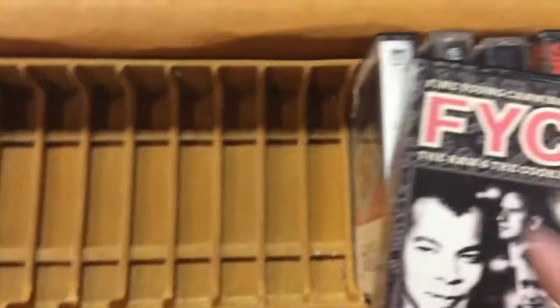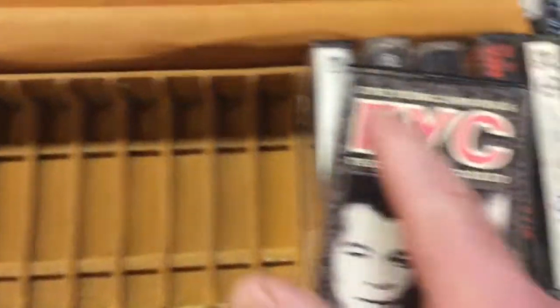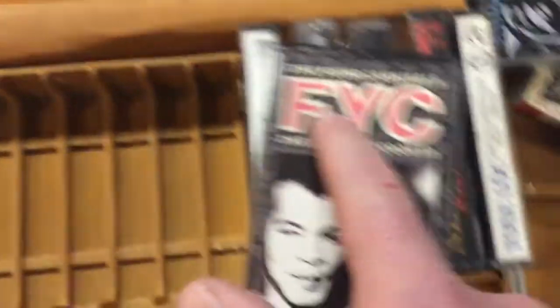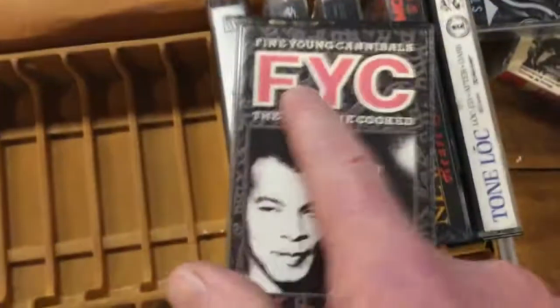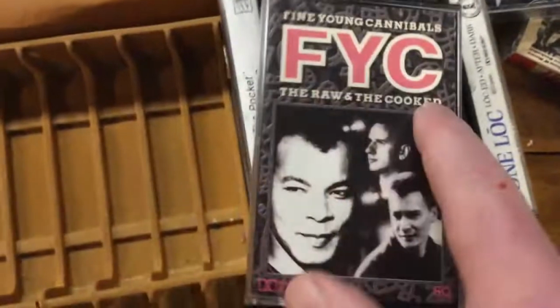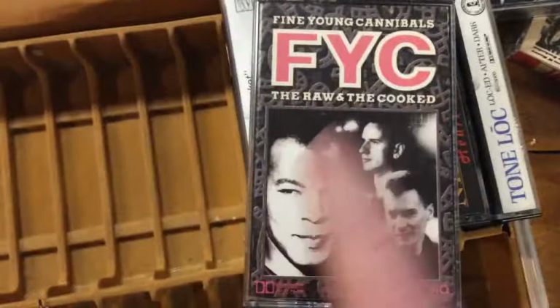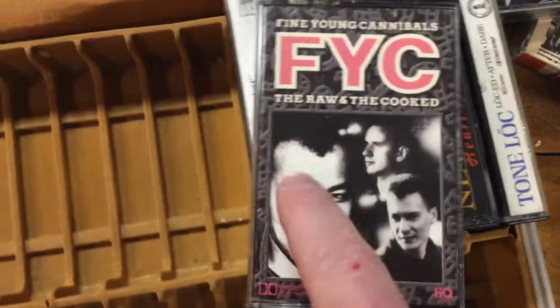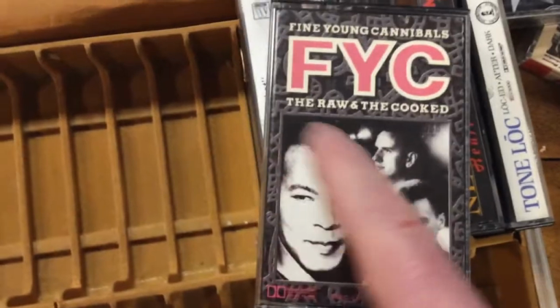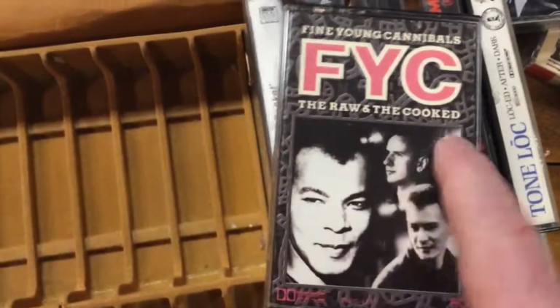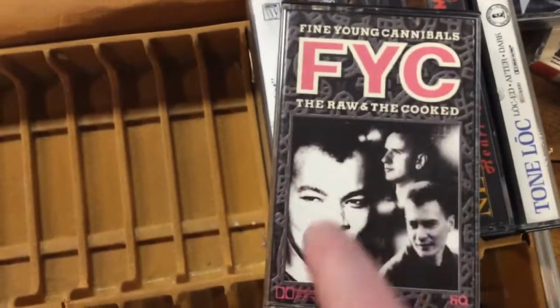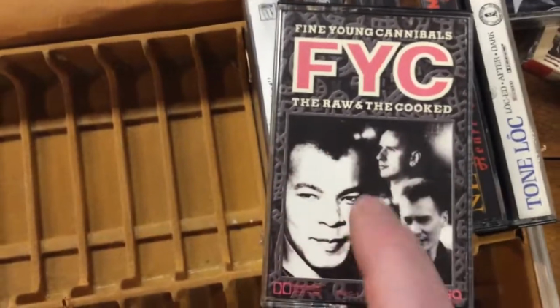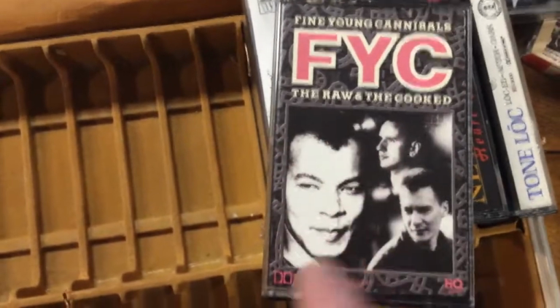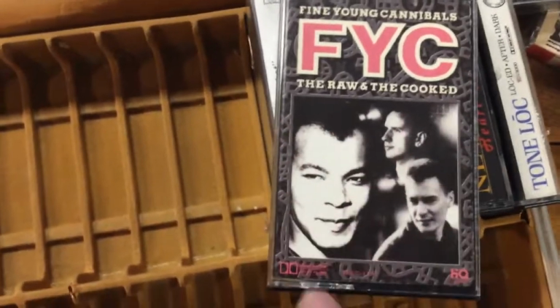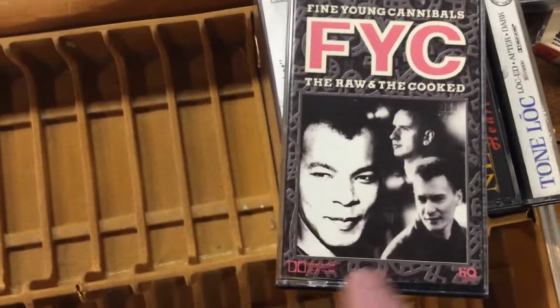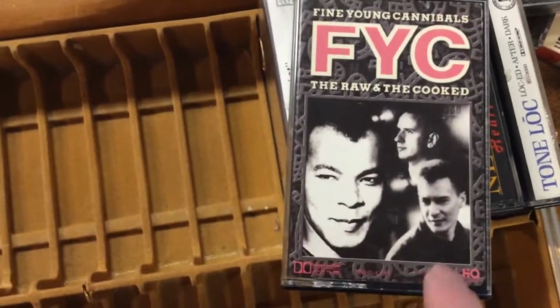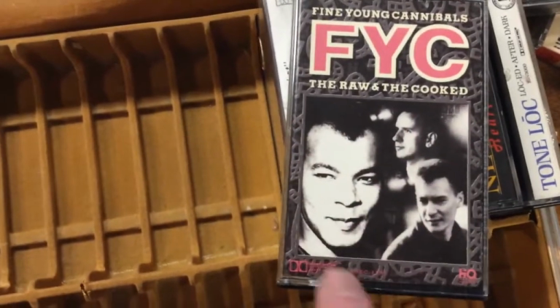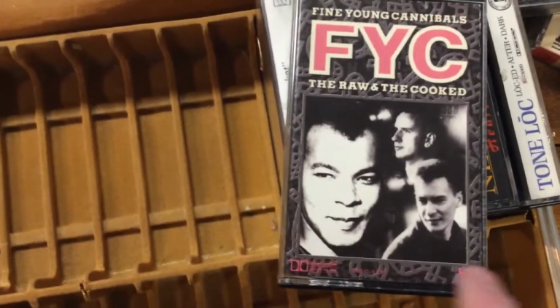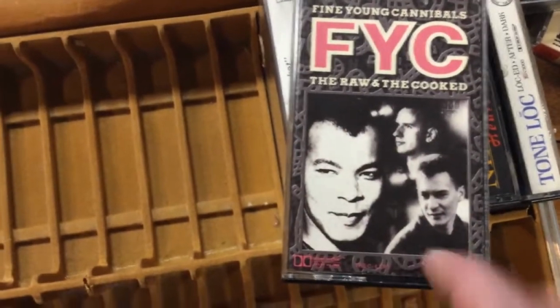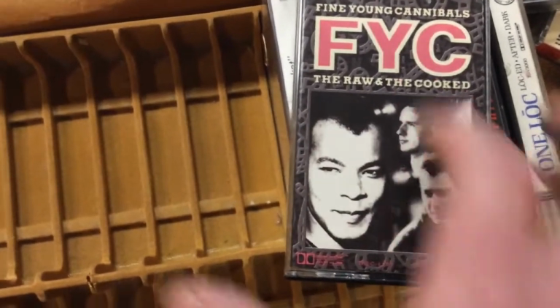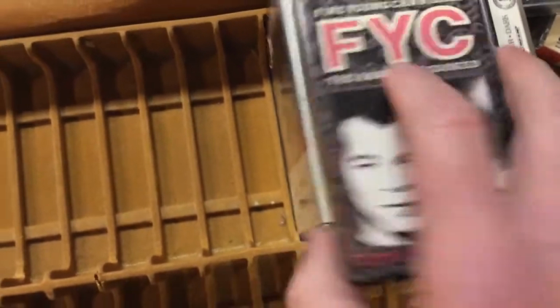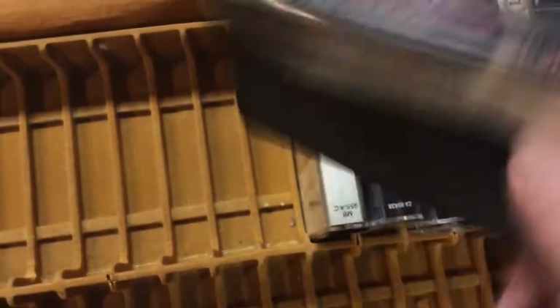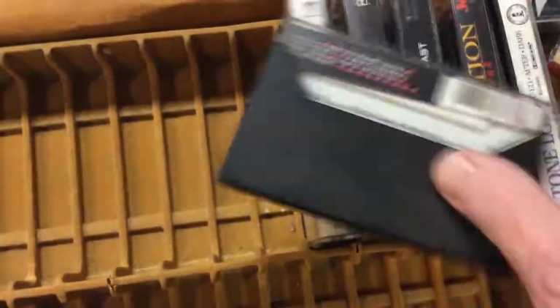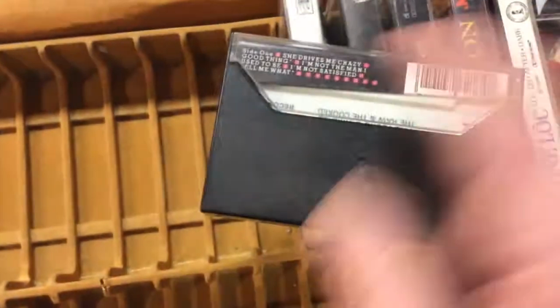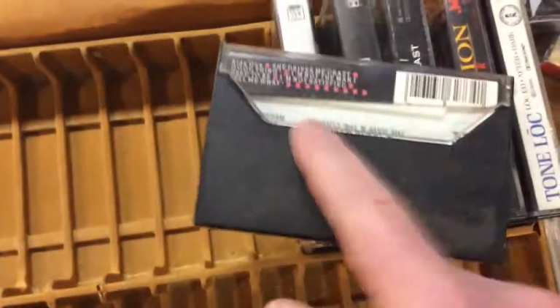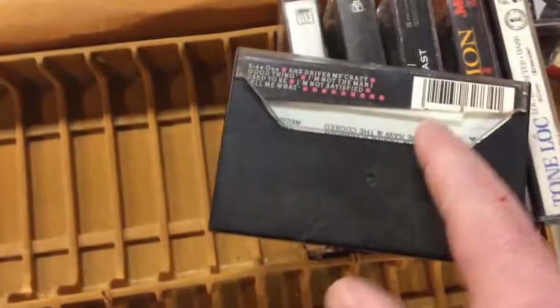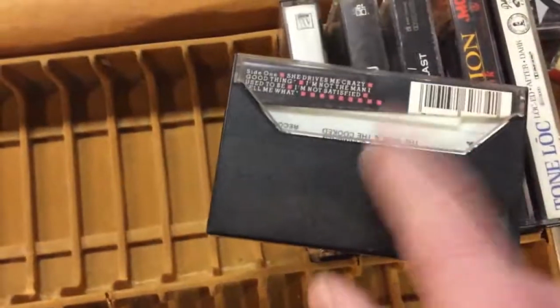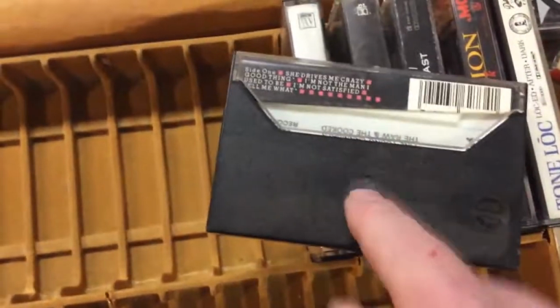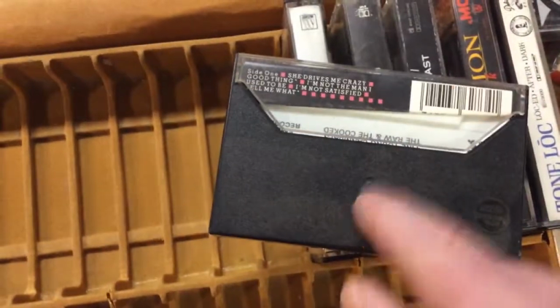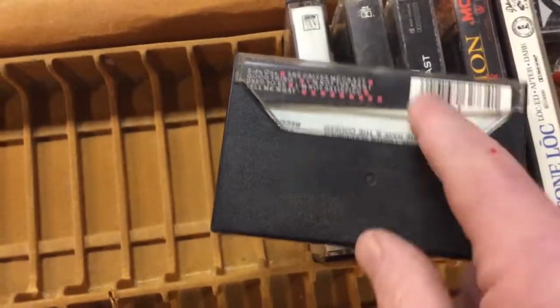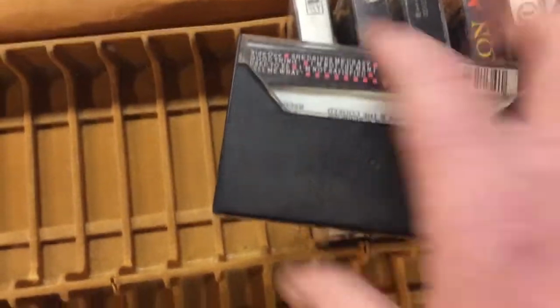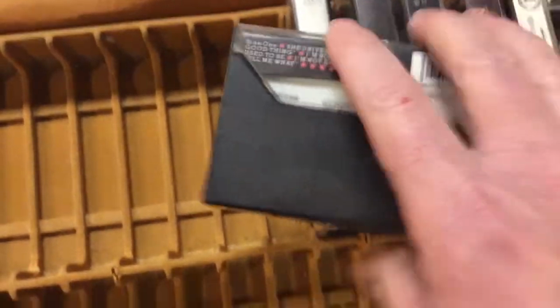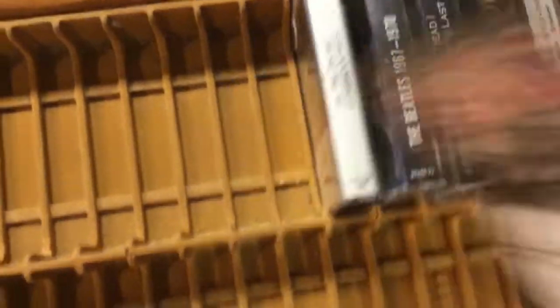Fine Young Cannibals — She Drives Me Crazy, that was their song. Kind of a one-hit wonder.